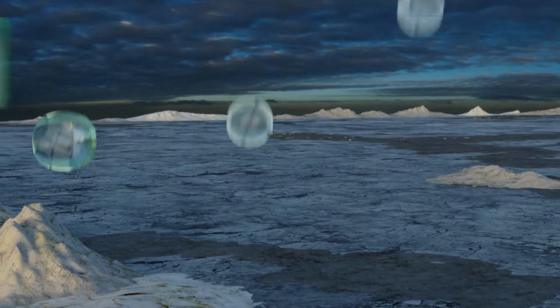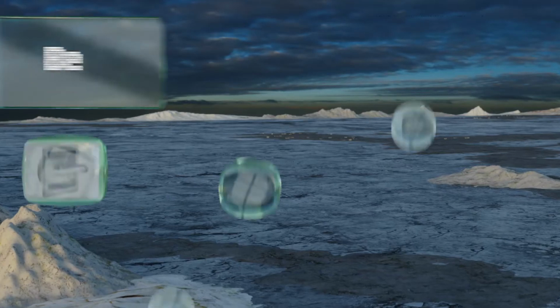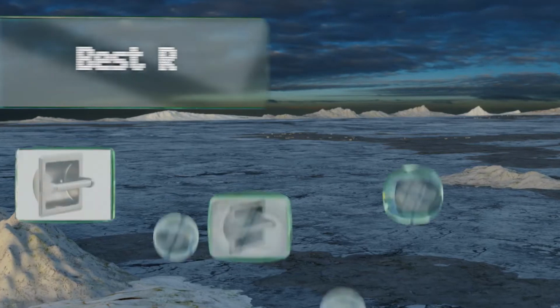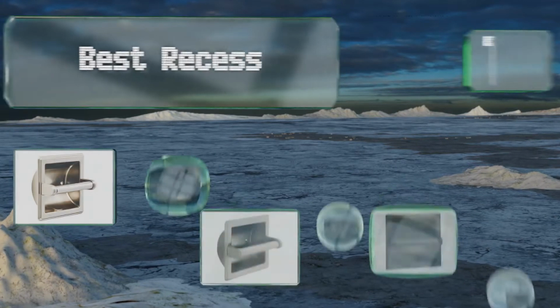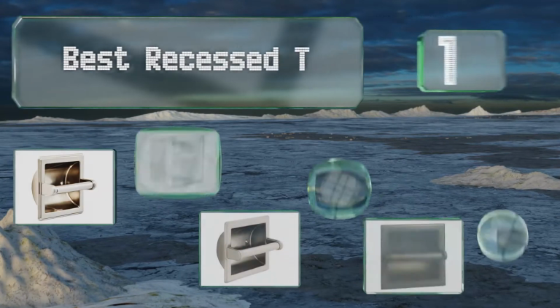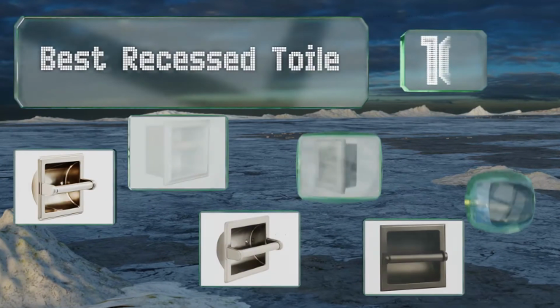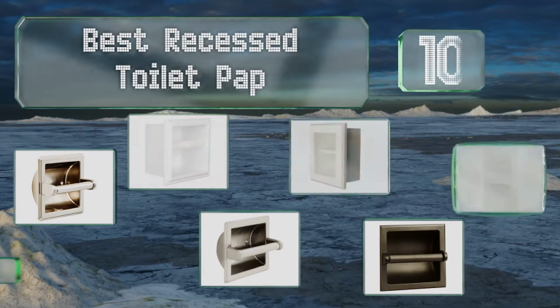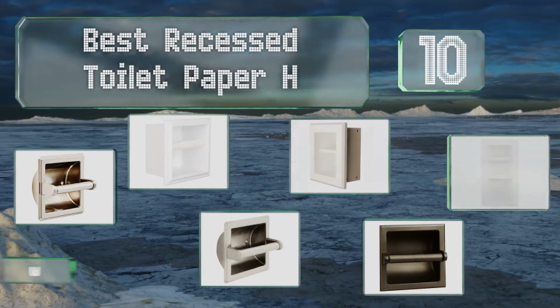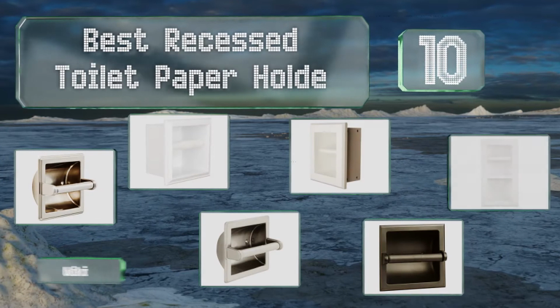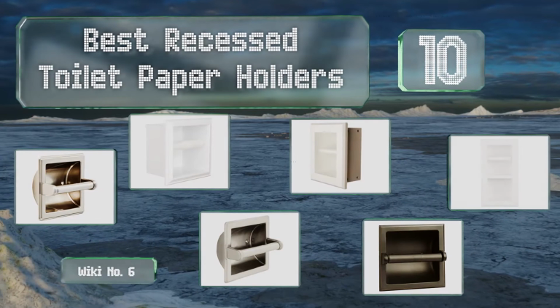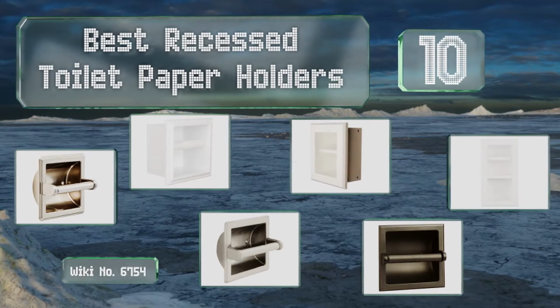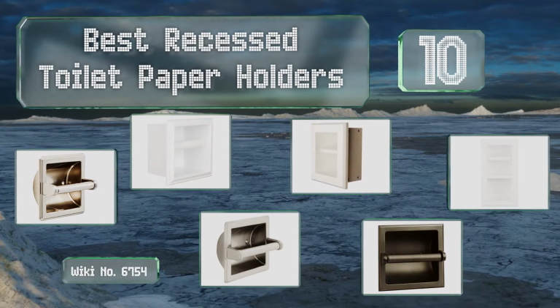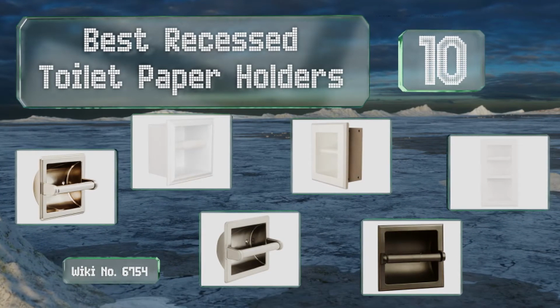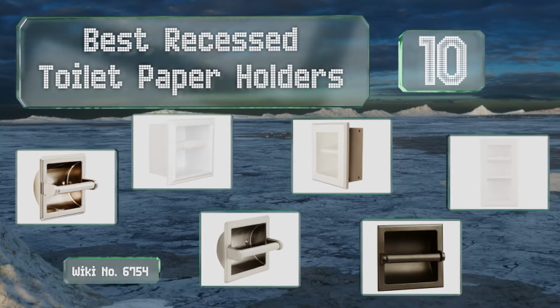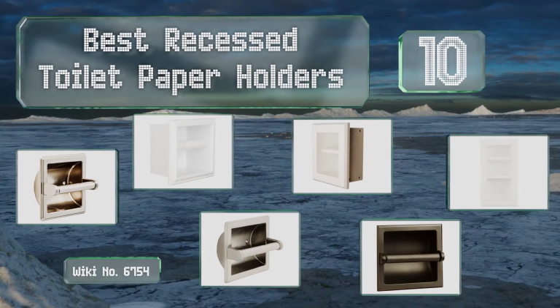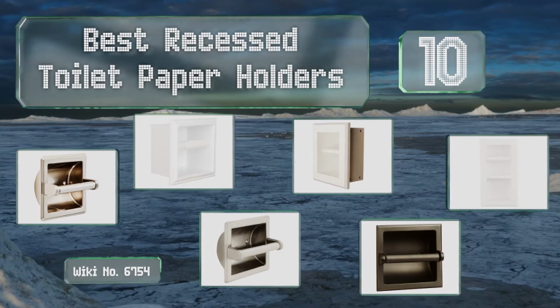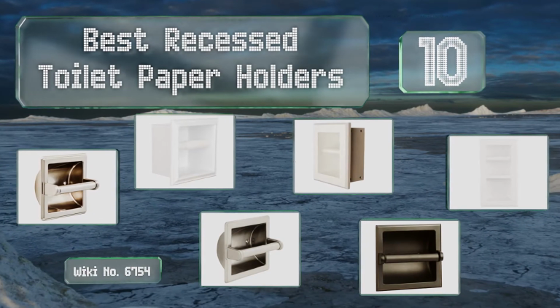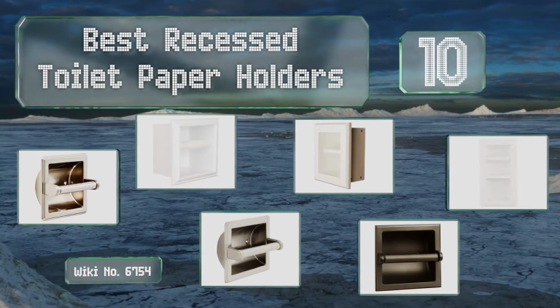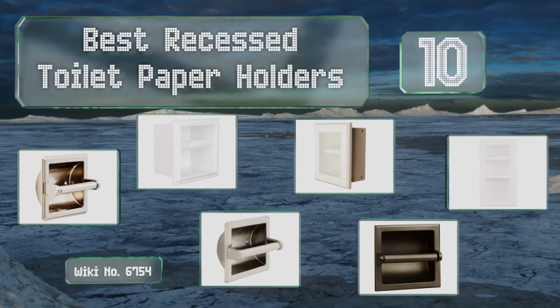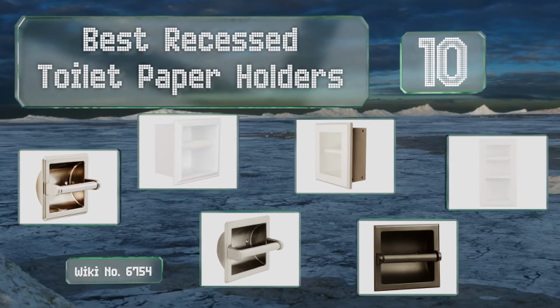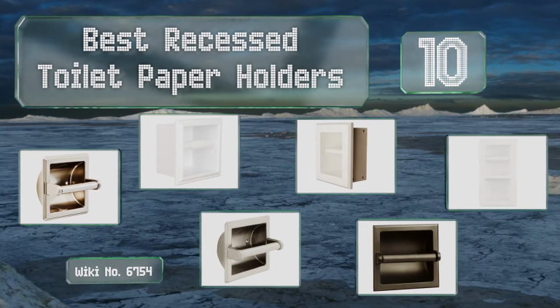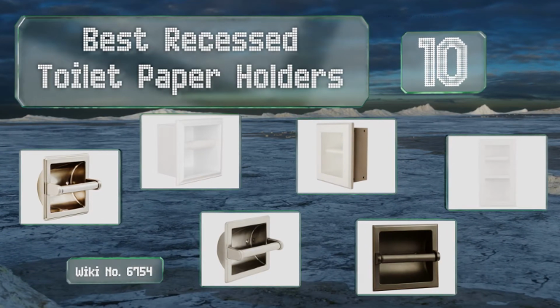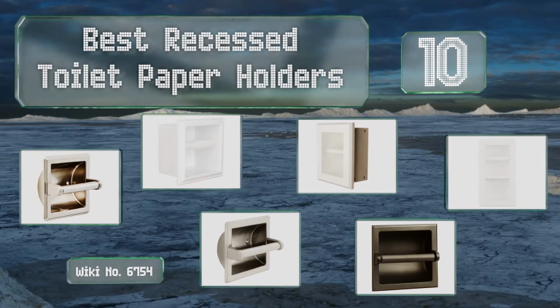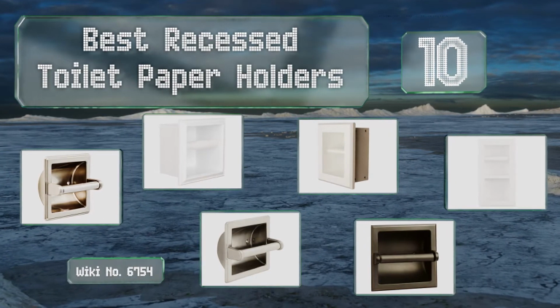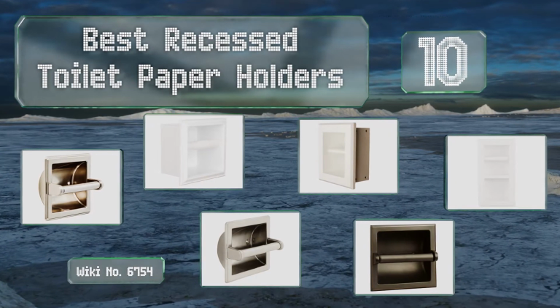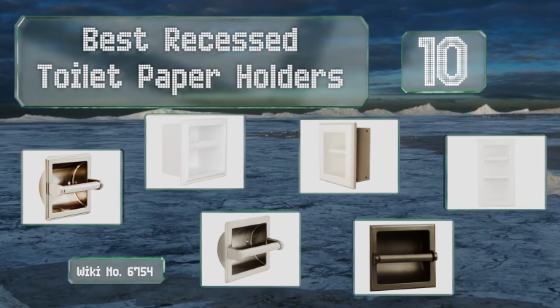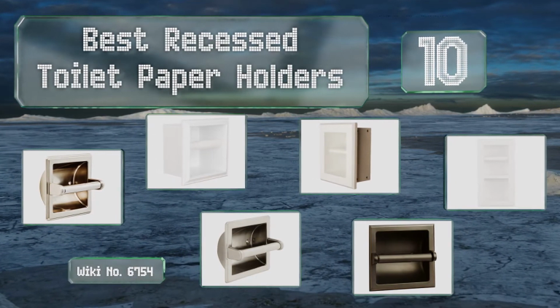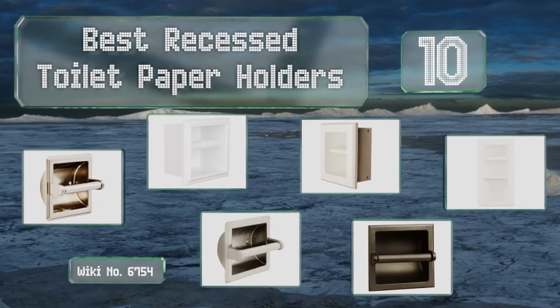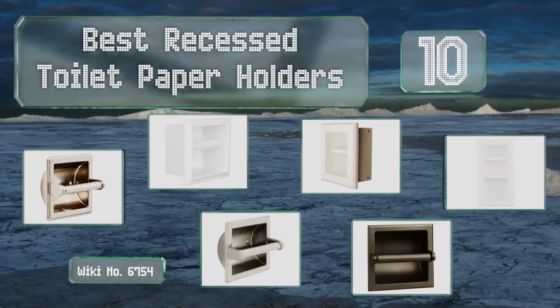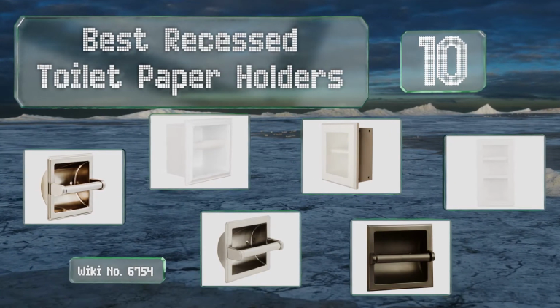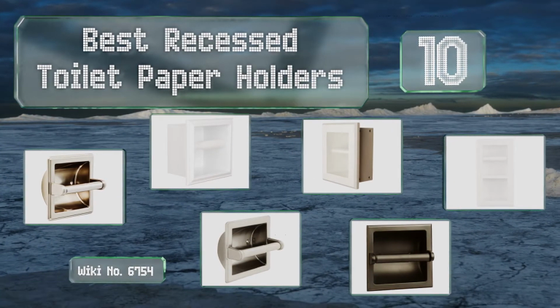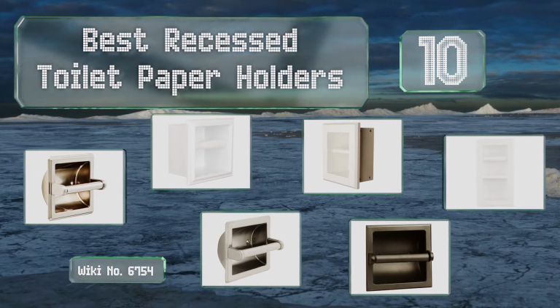EasyVid presents the 10 best recessed toilet paper holders. Let's get started with the list.